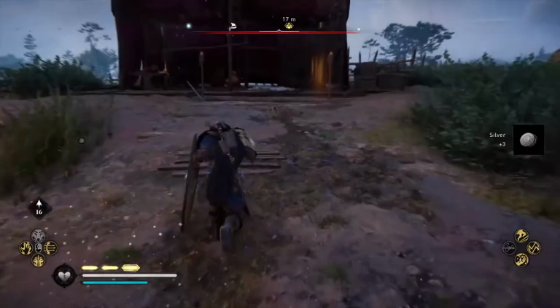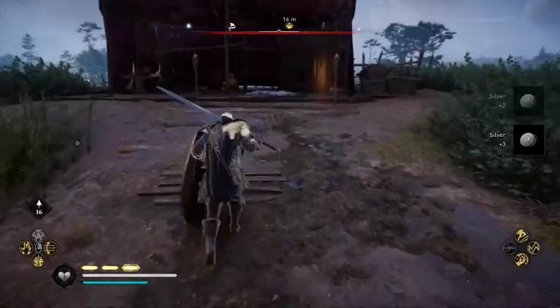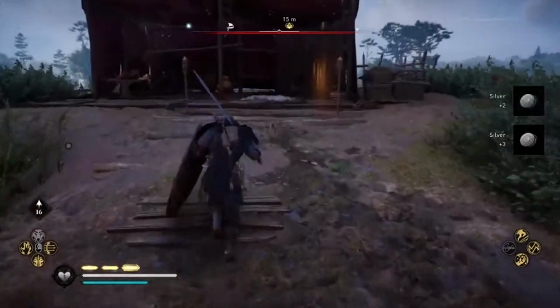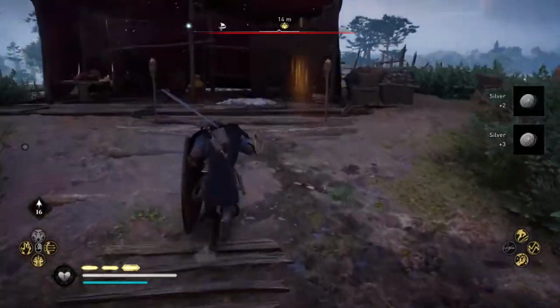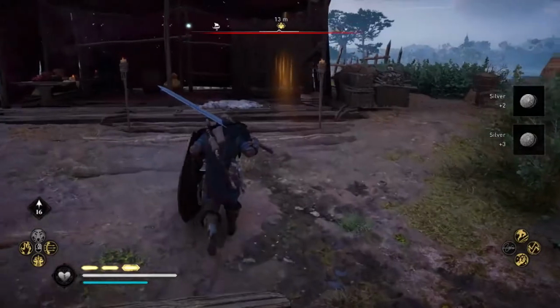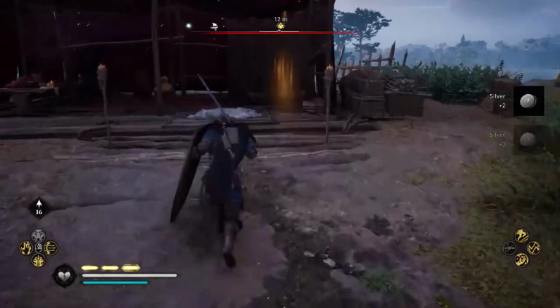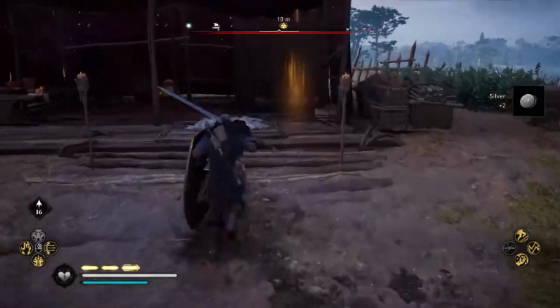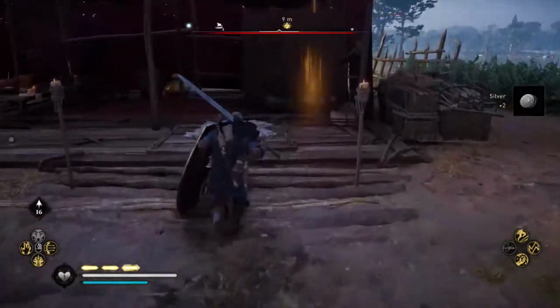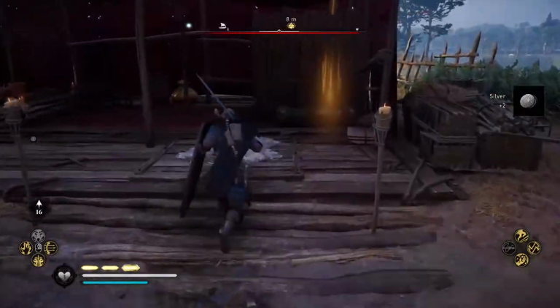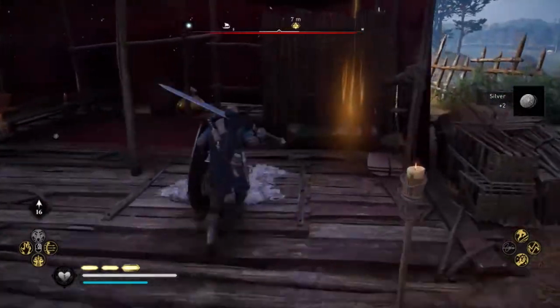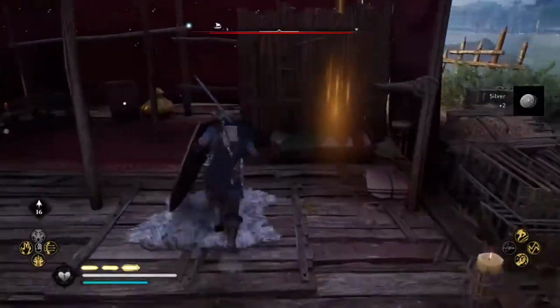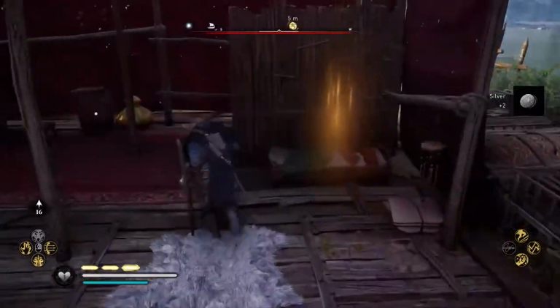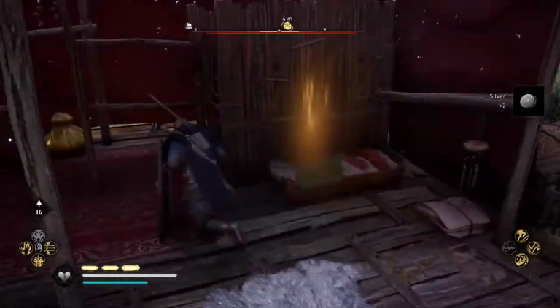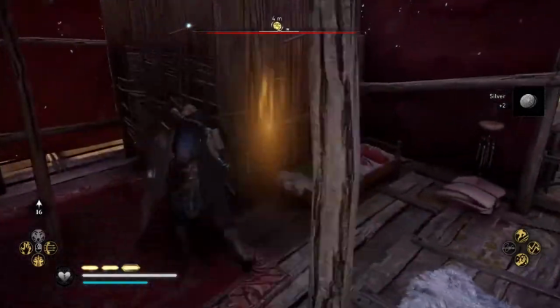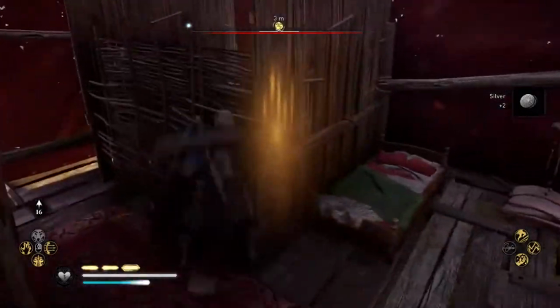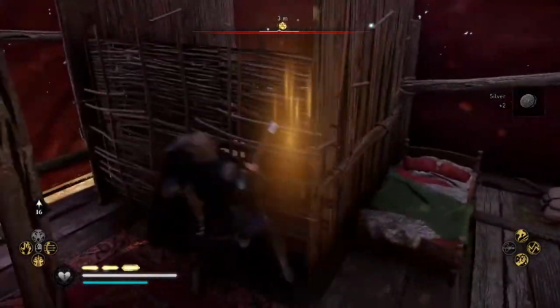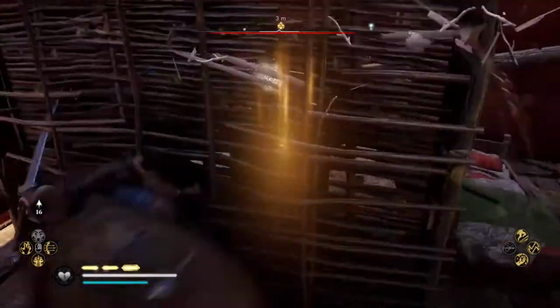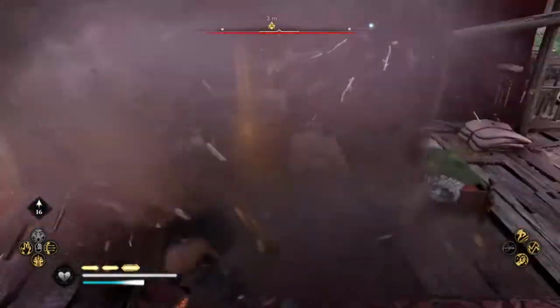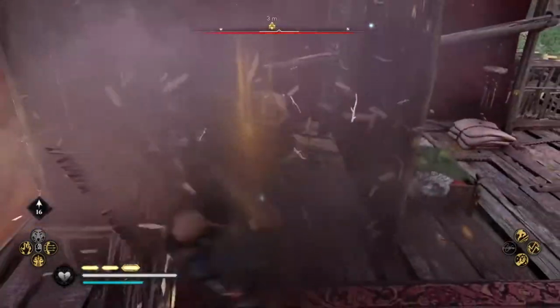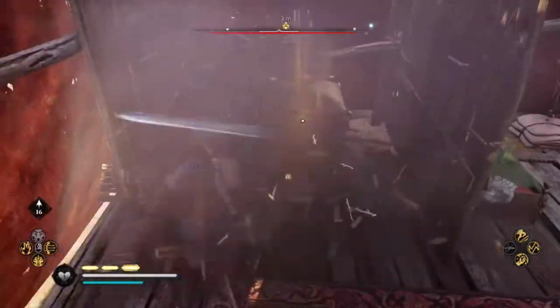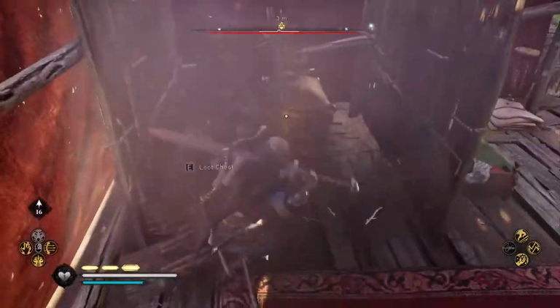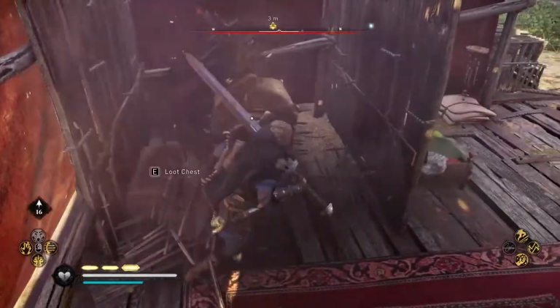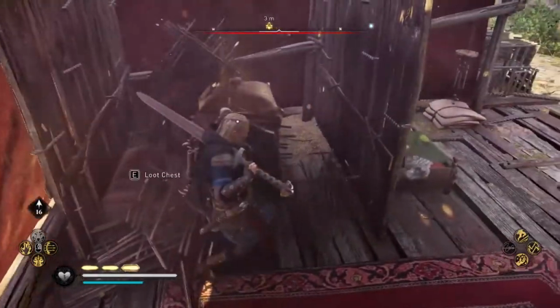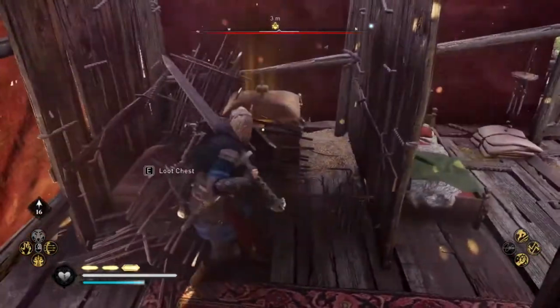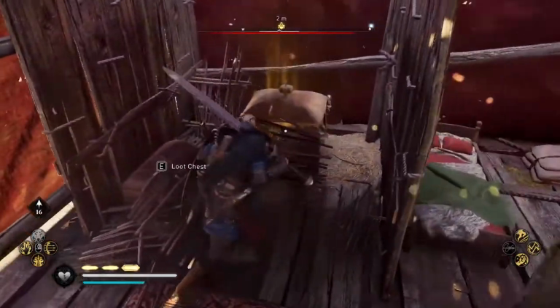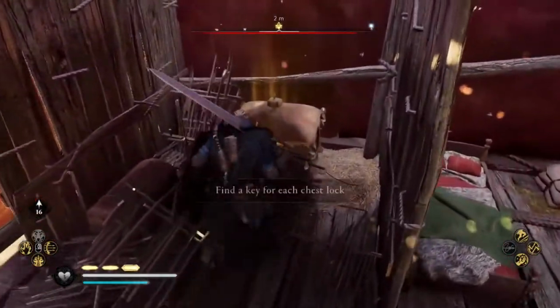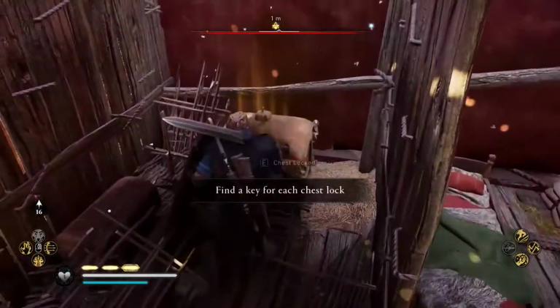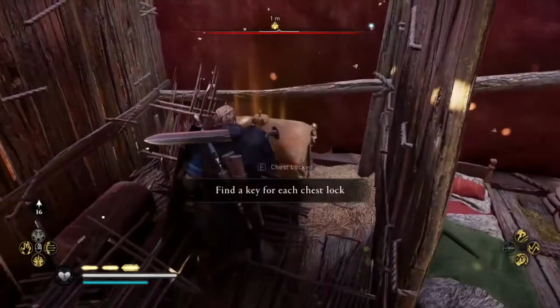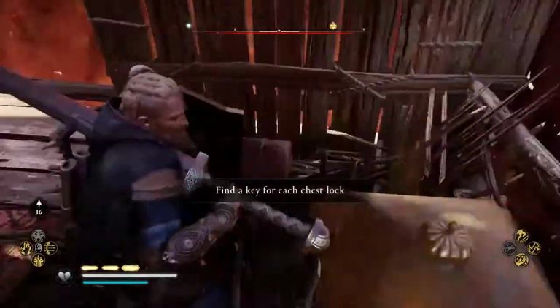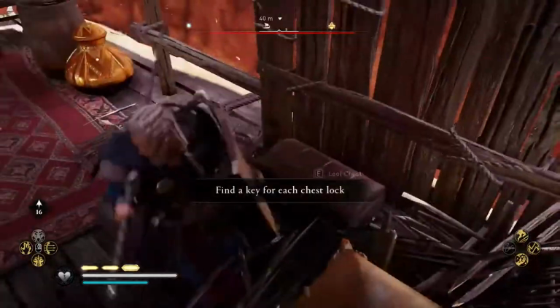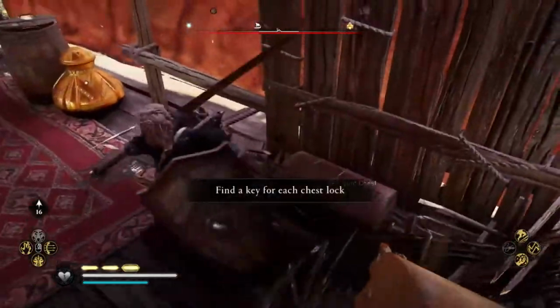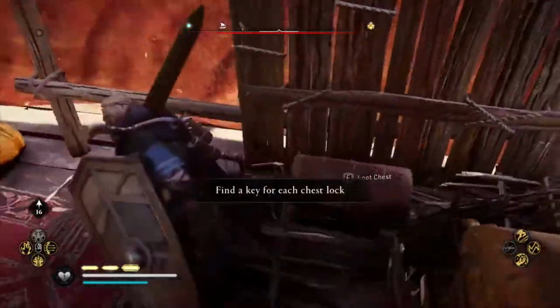The chest that you can find in the mine tent behind a breakable wooden wall requires you to find also a key to be opened.